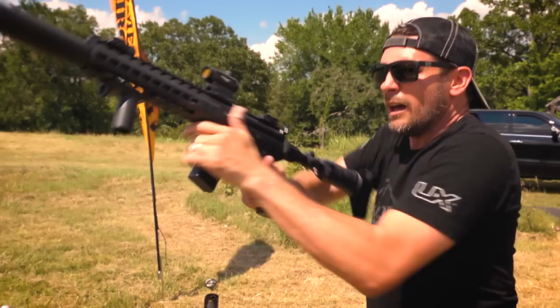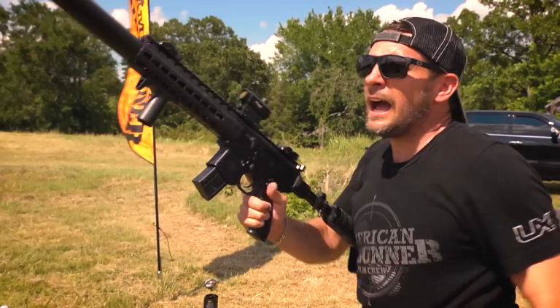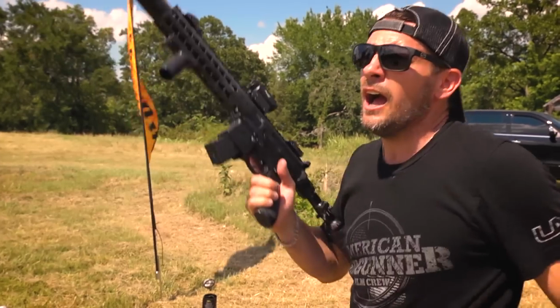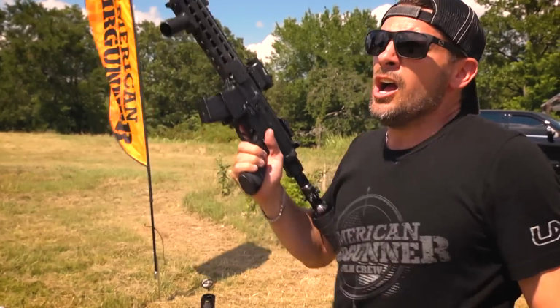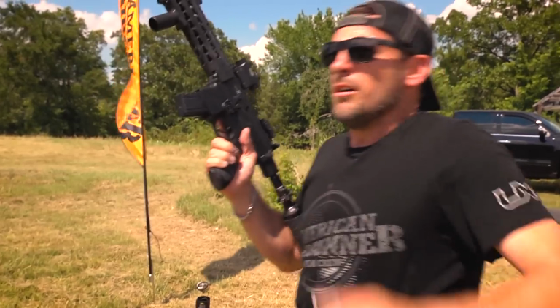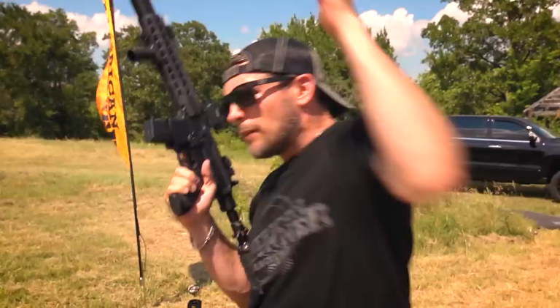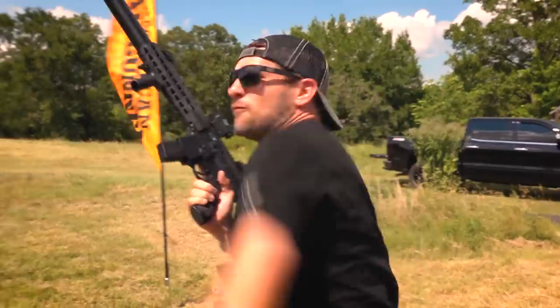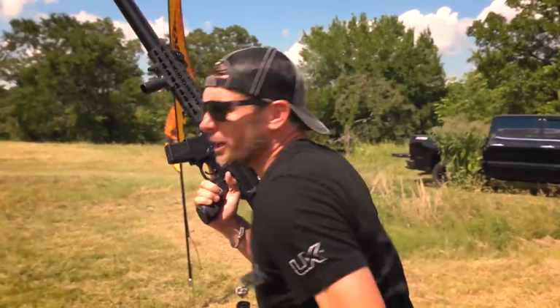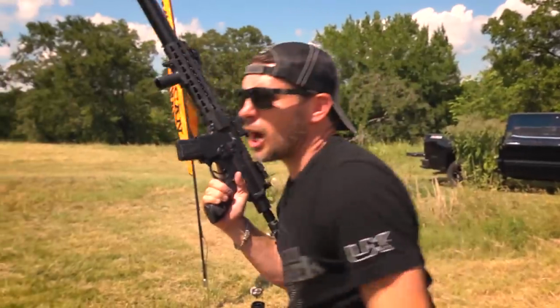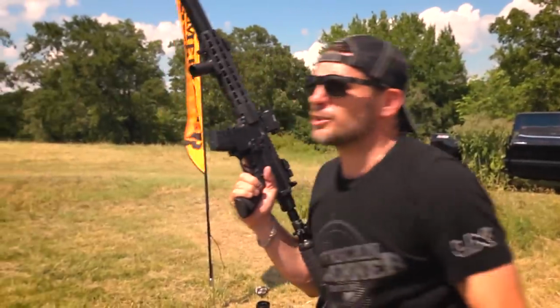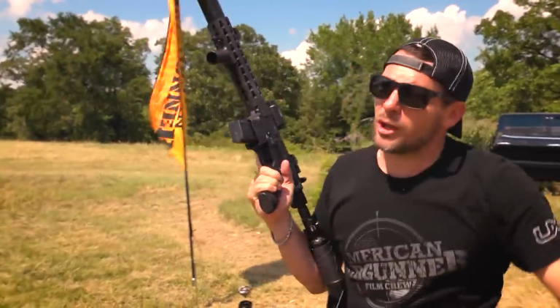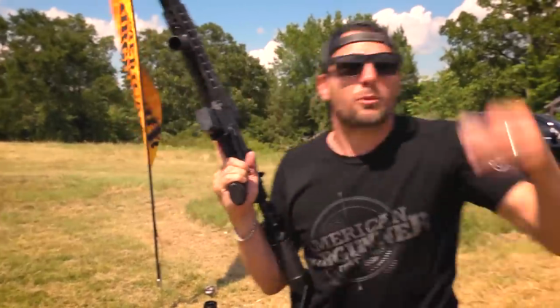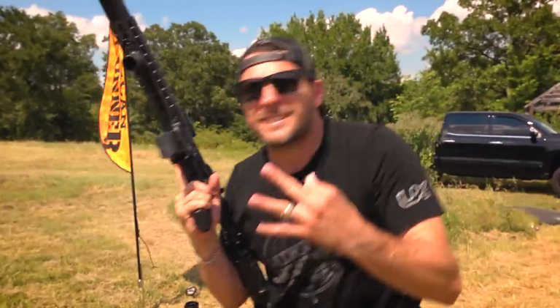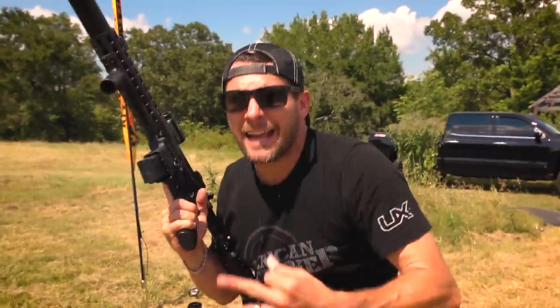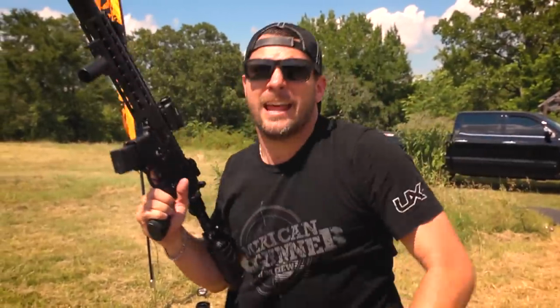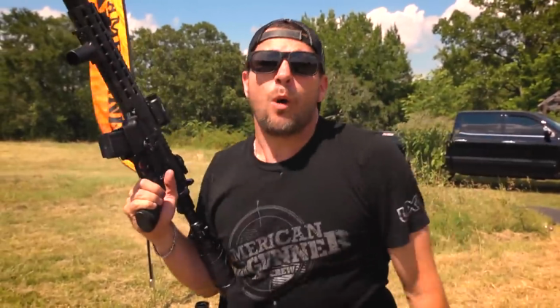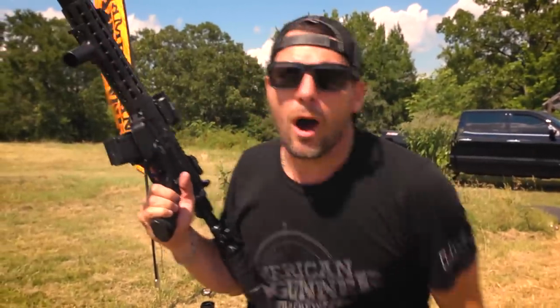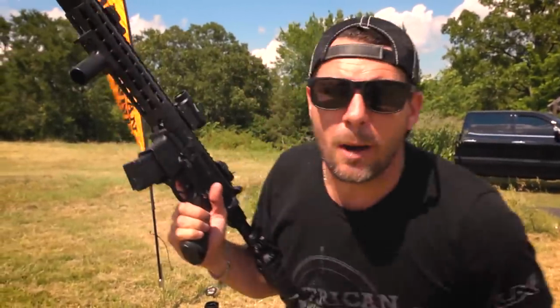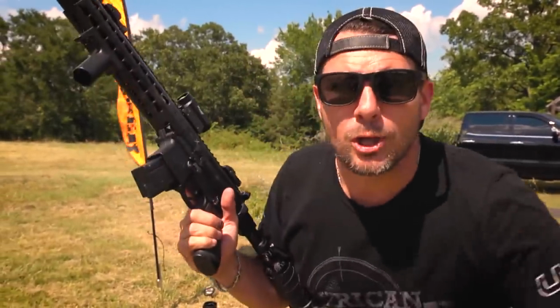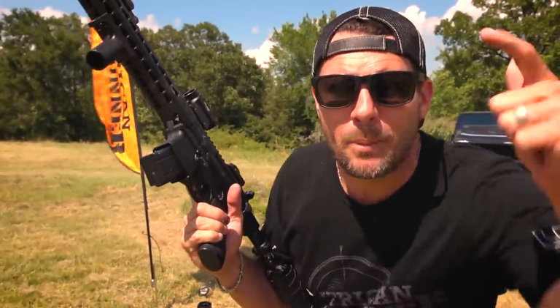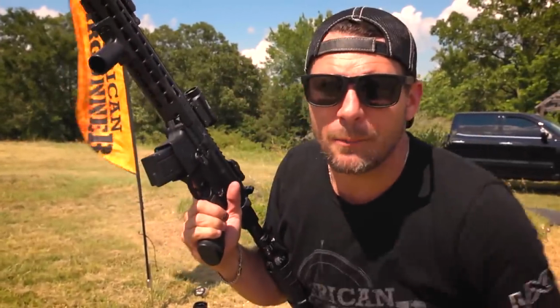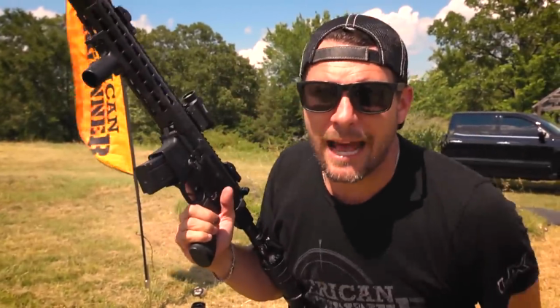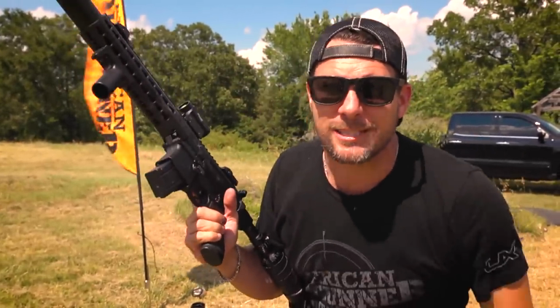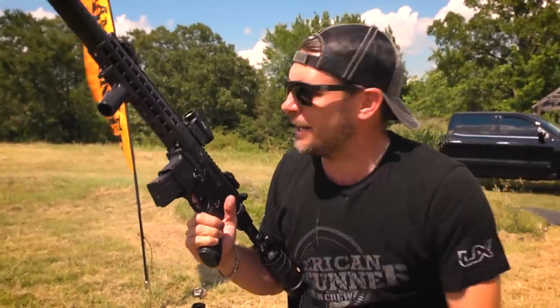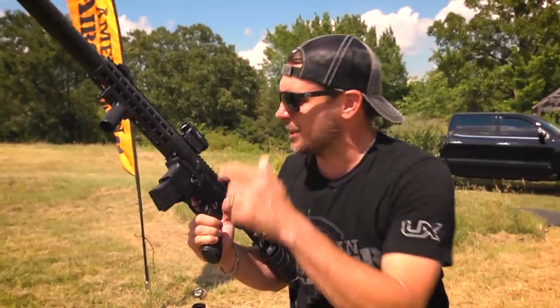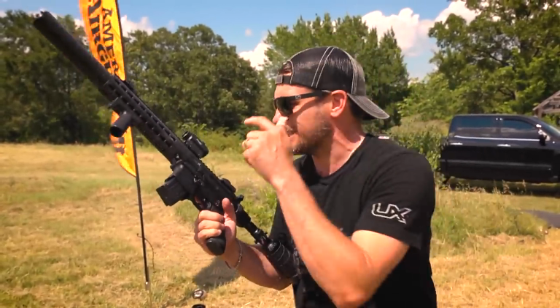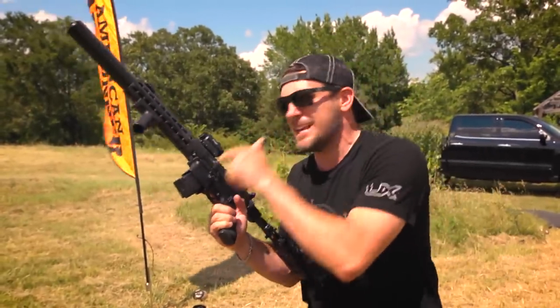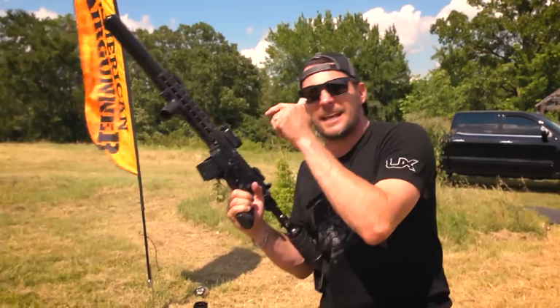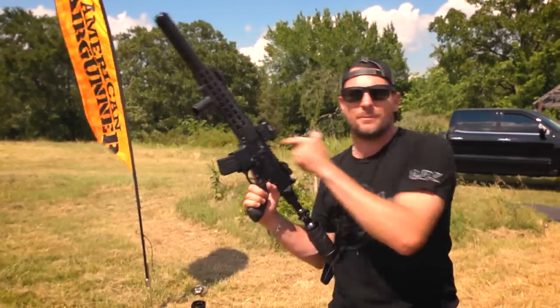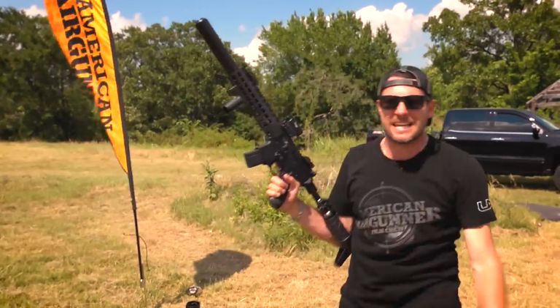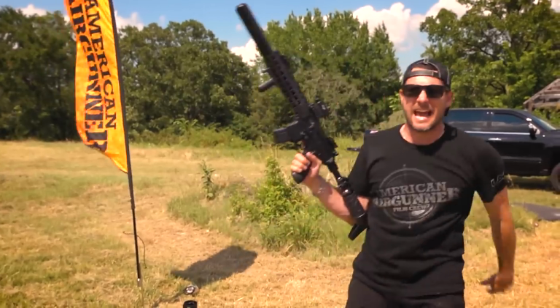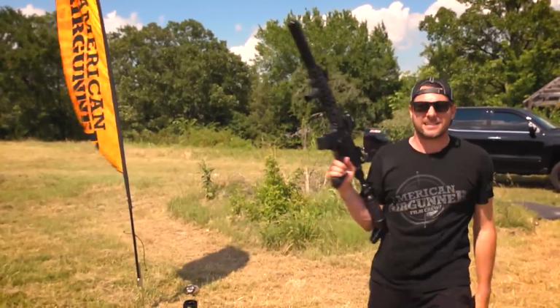Ha! That was like 40 targets and there's only three standing! Welcome to the Pyramid Outsider — this is the SIG MCX!